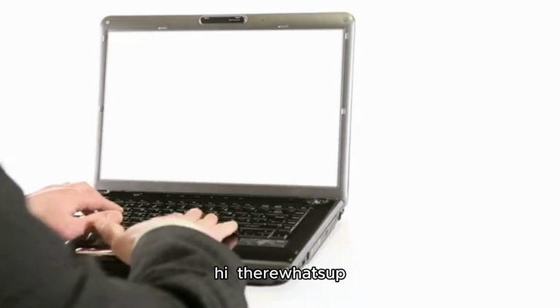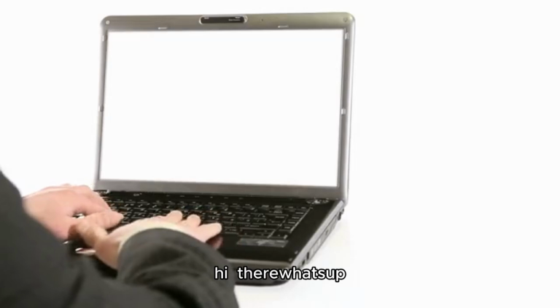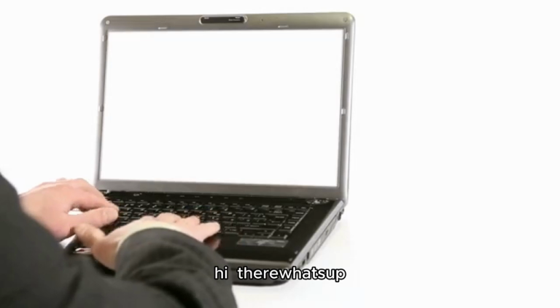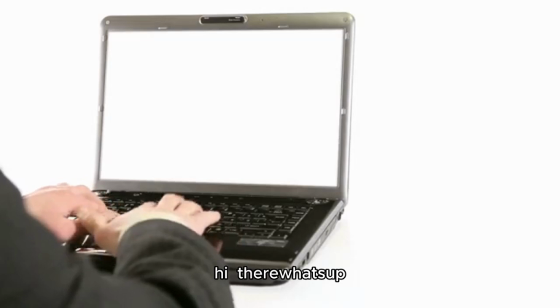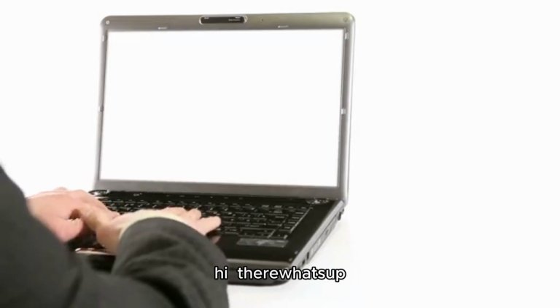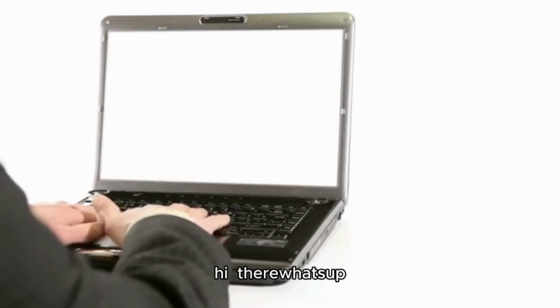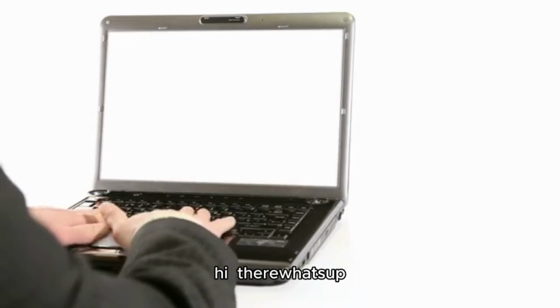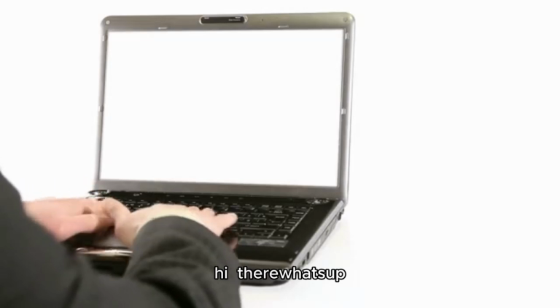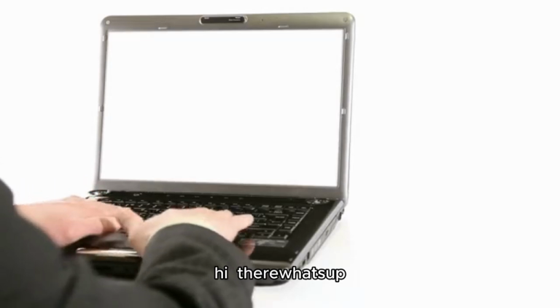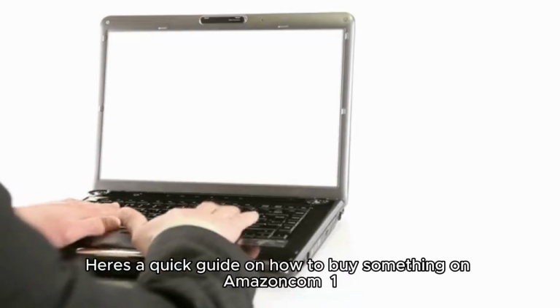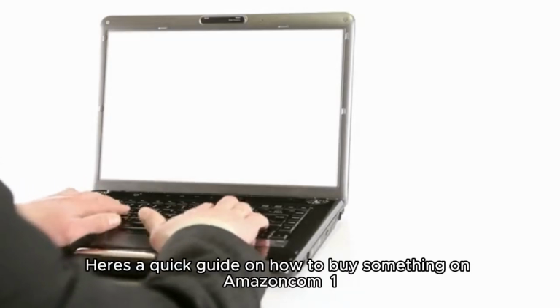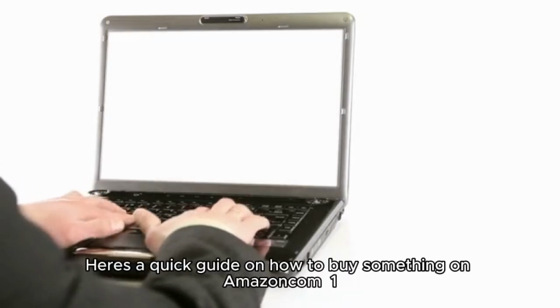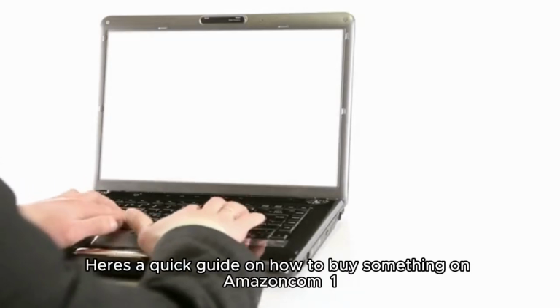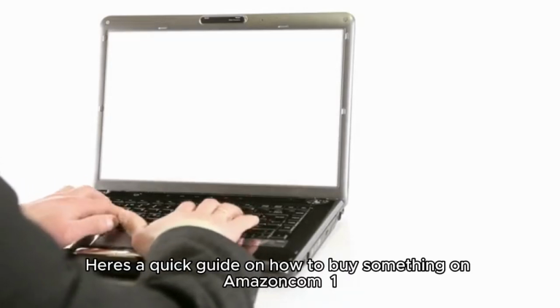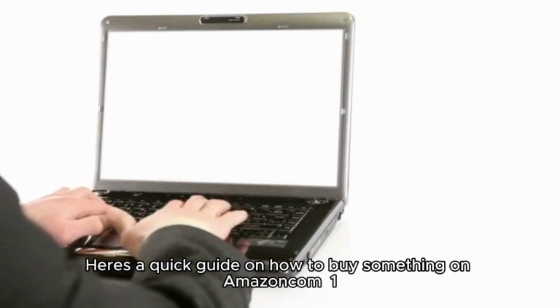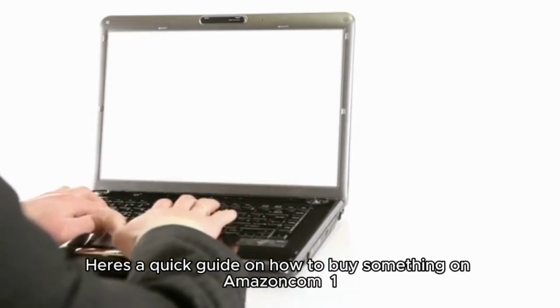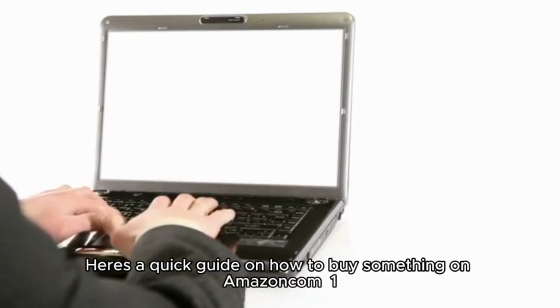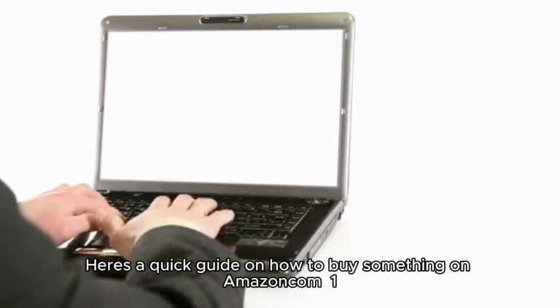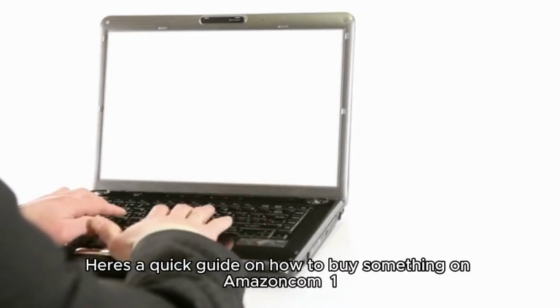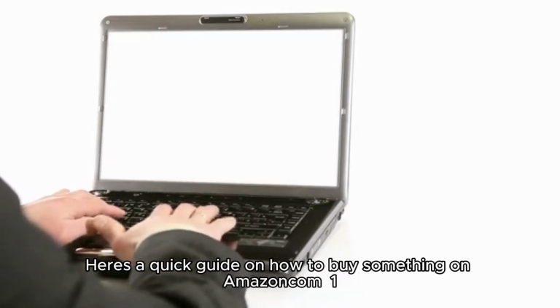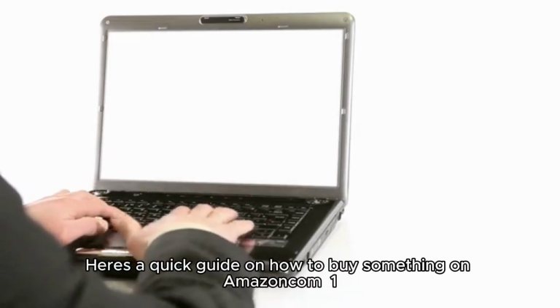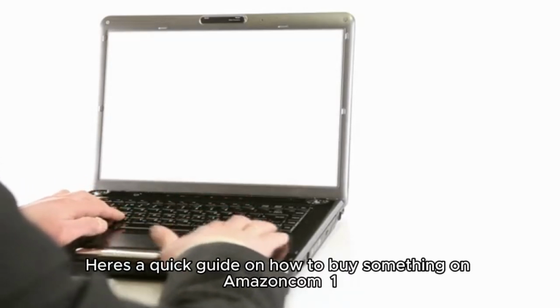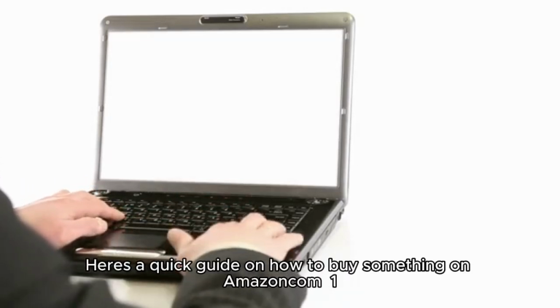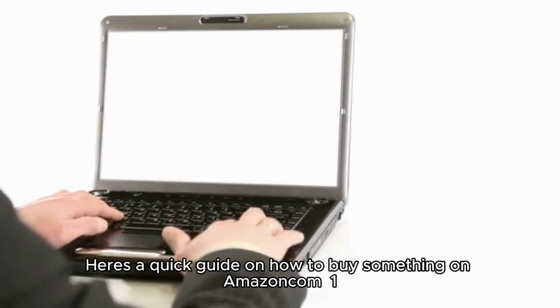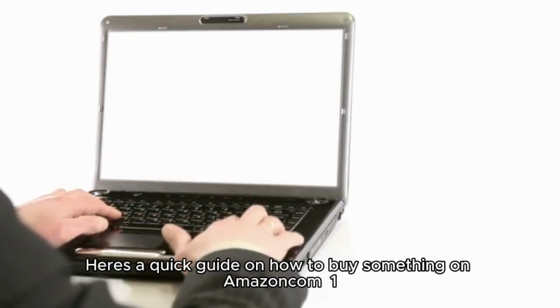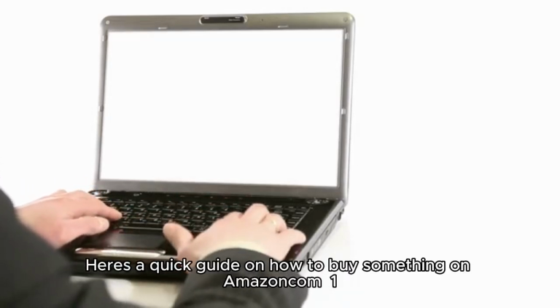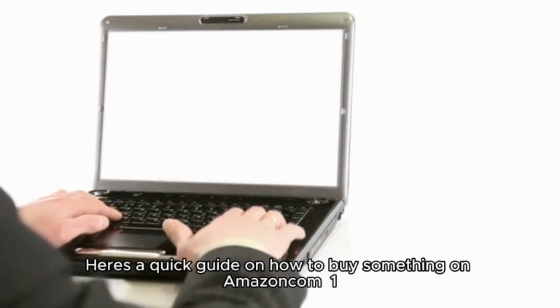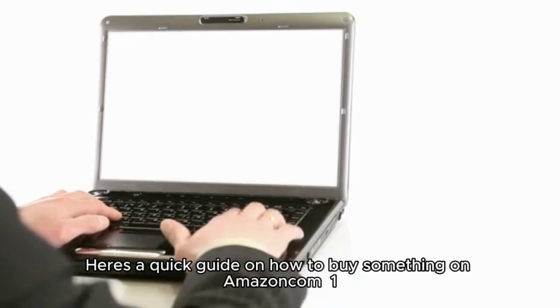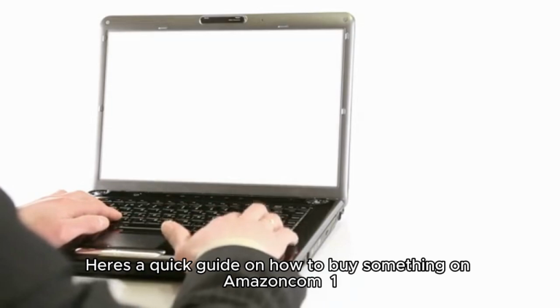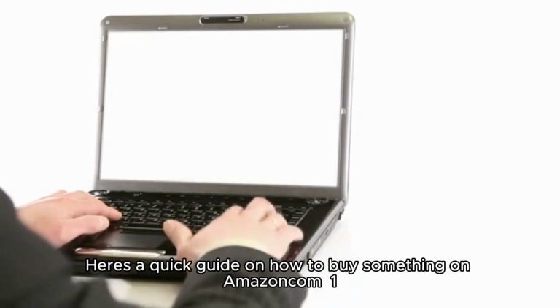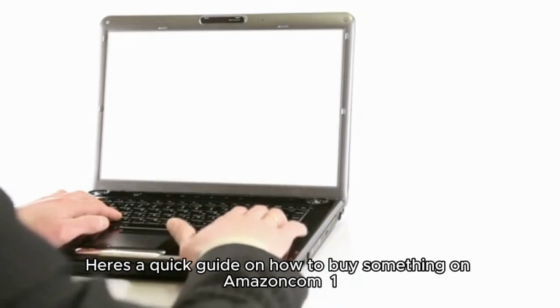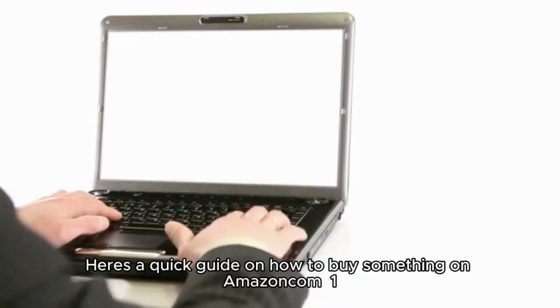Hi there, what's up? Here's a quick guide on how to buy something on Amazon.com.